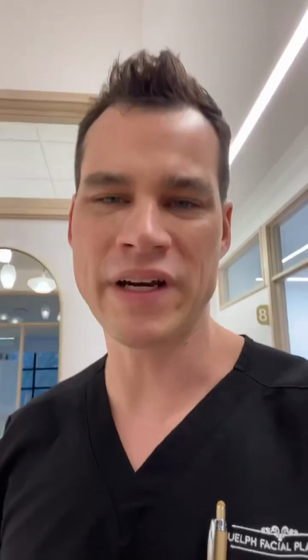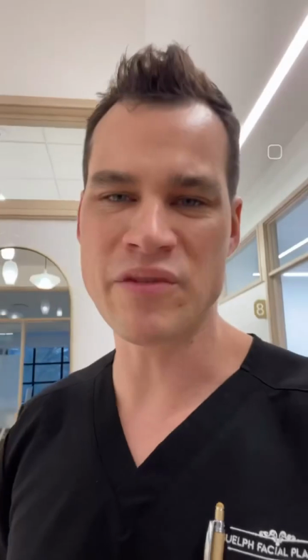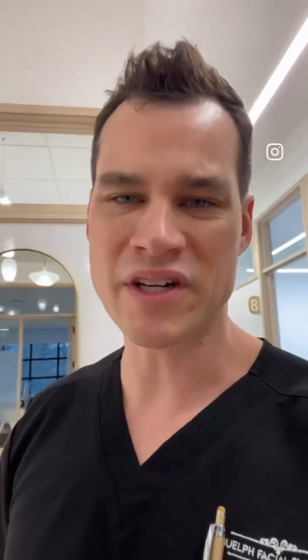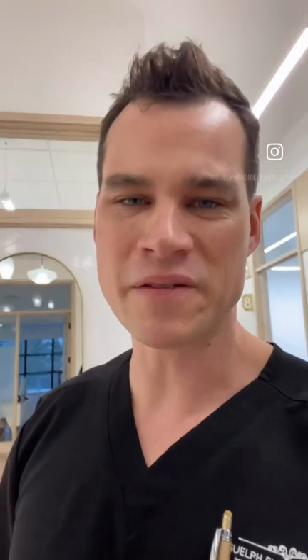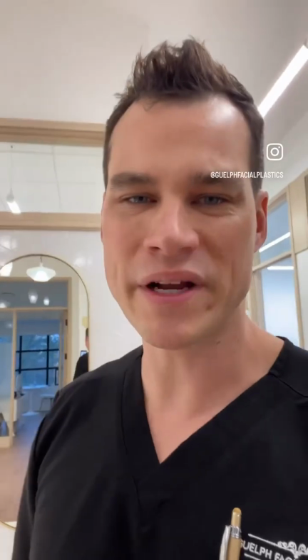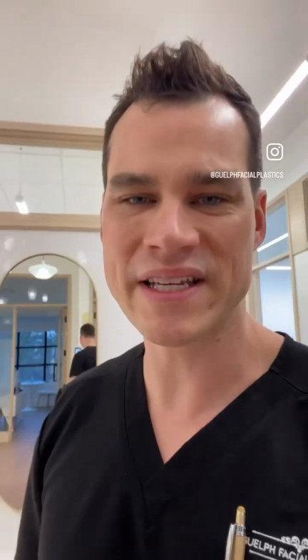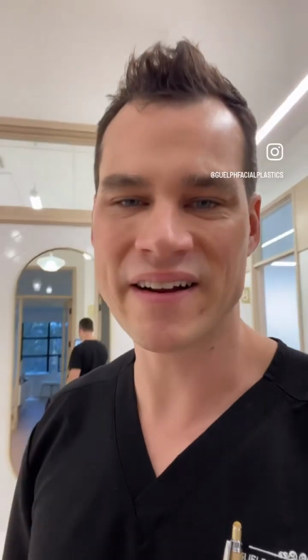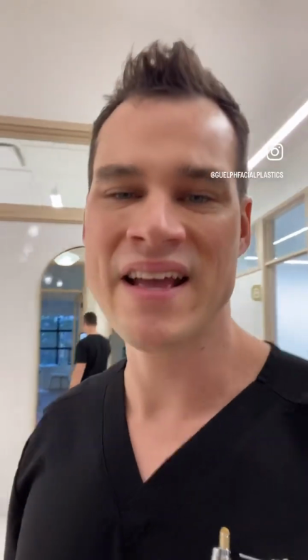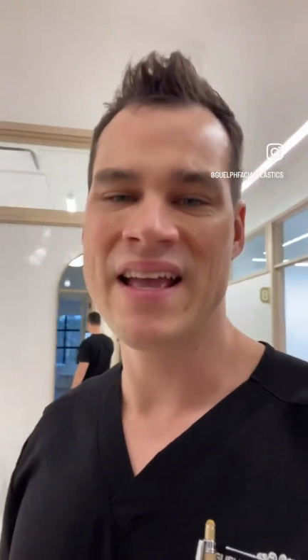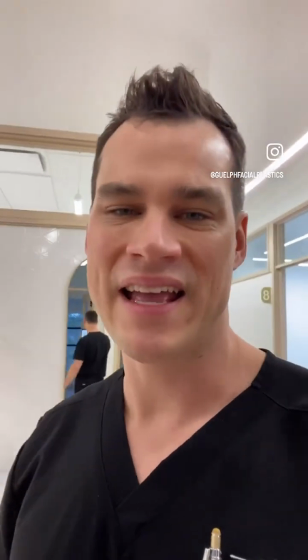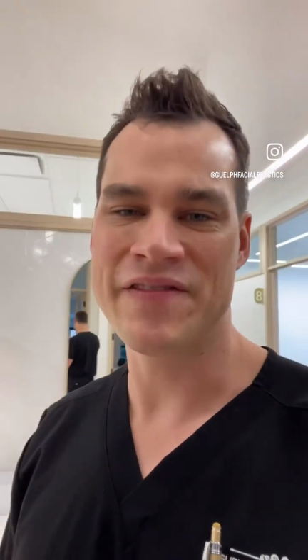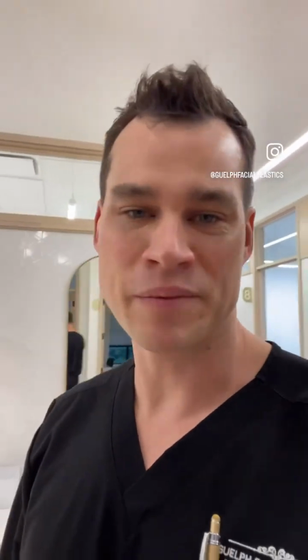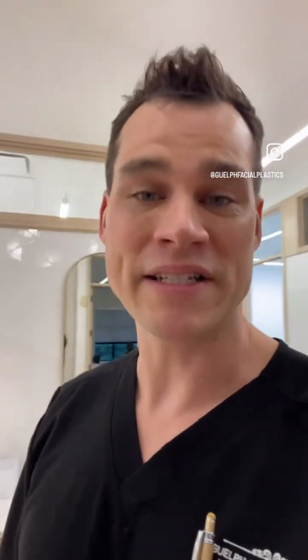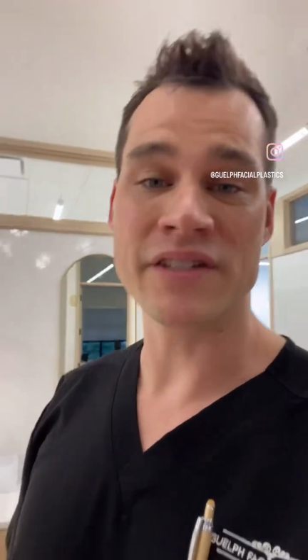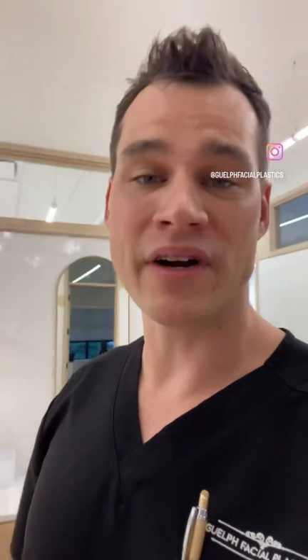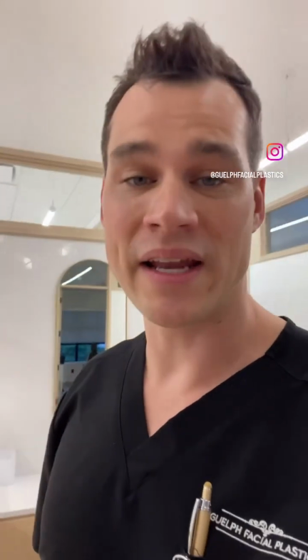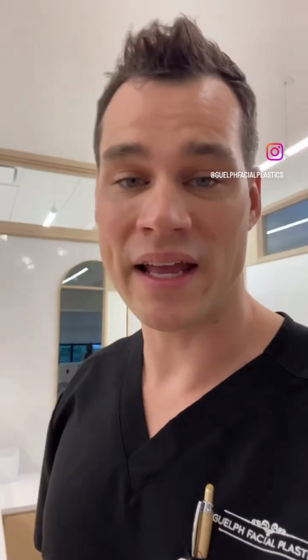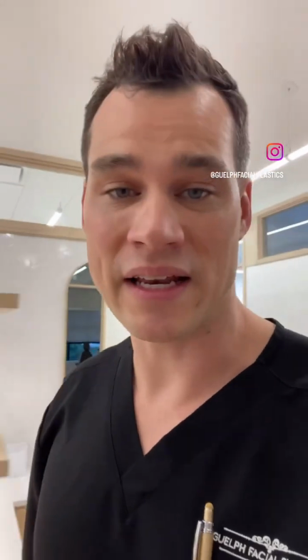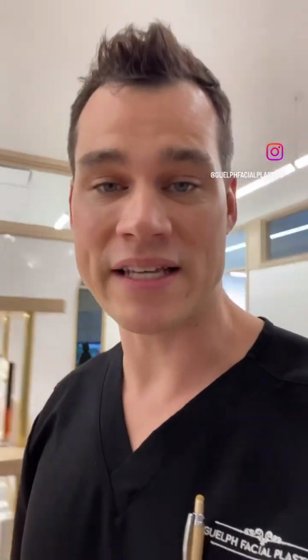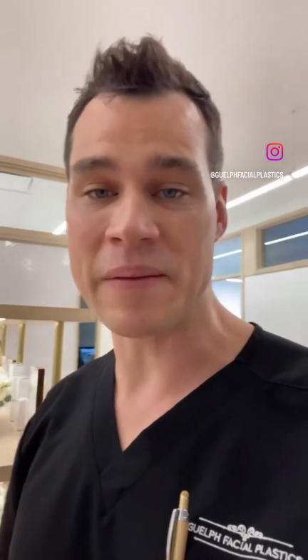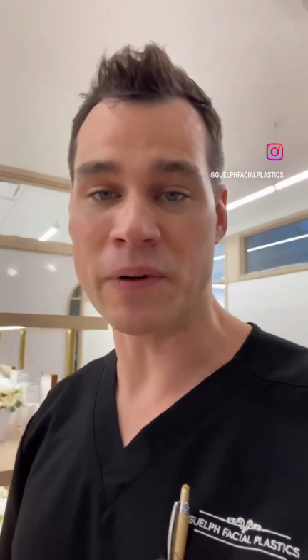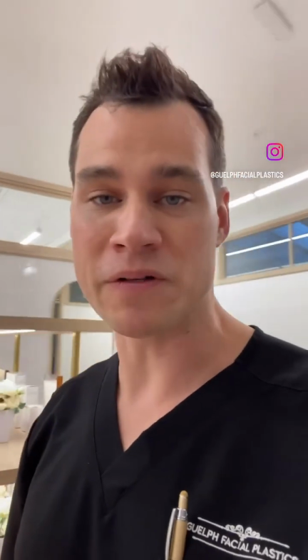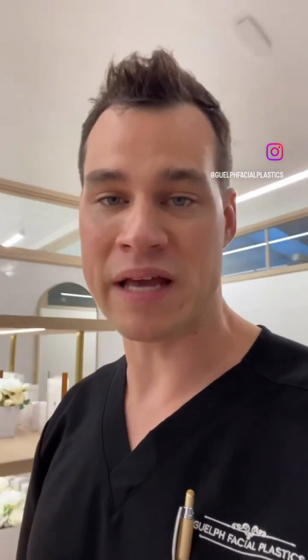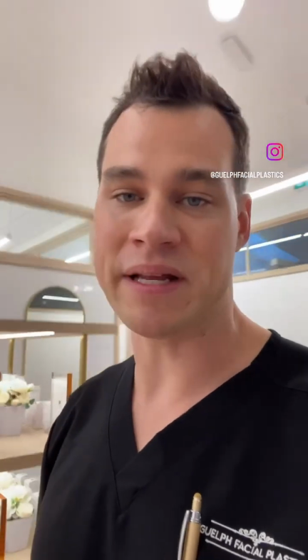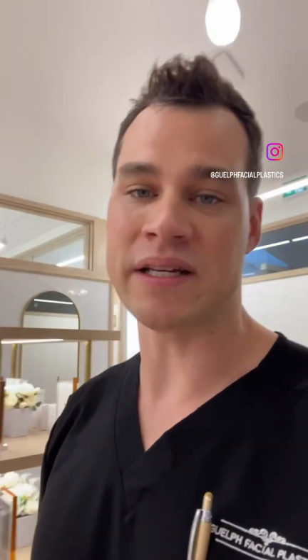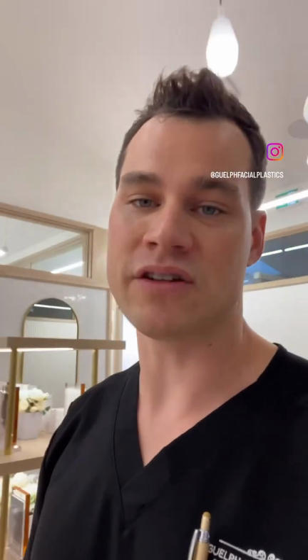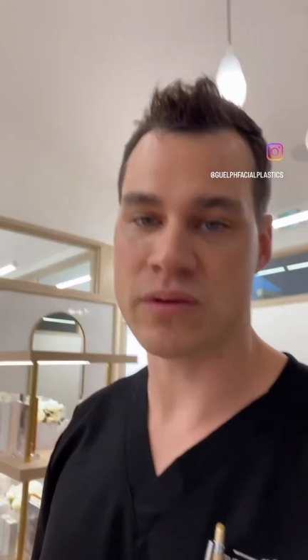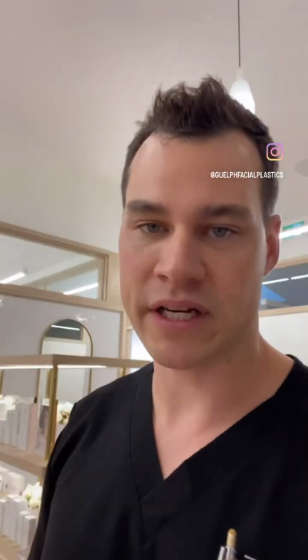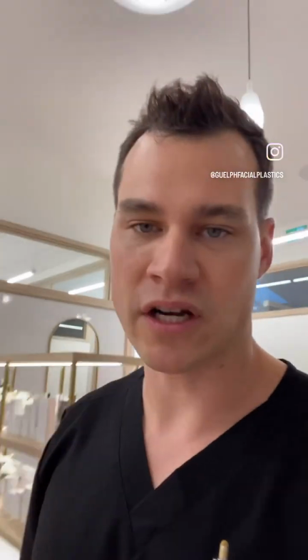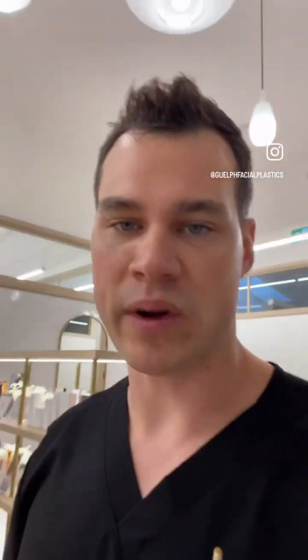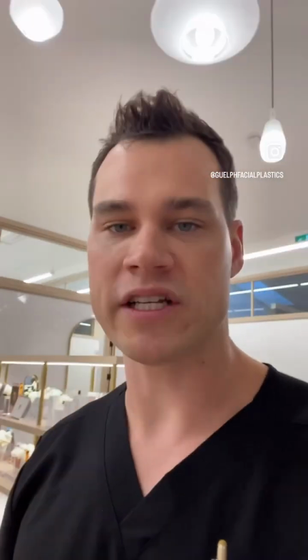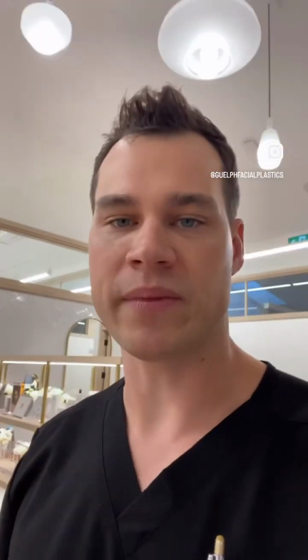Hey everyone, Dr. Brace here. It's Facial Plastics Friday and it's April, so that means it's Rosacea Awareness Month.